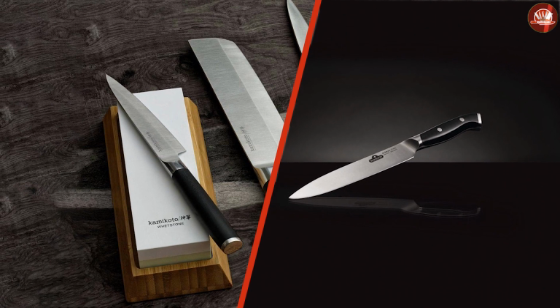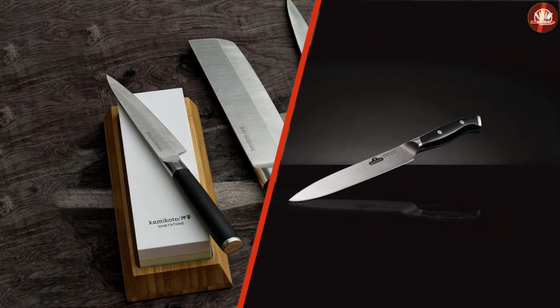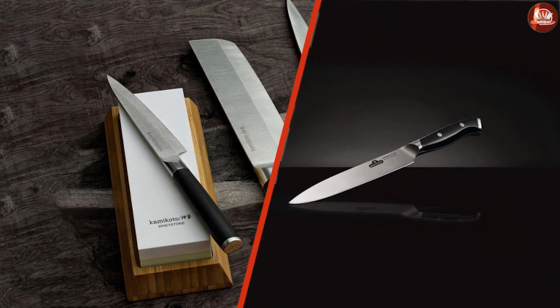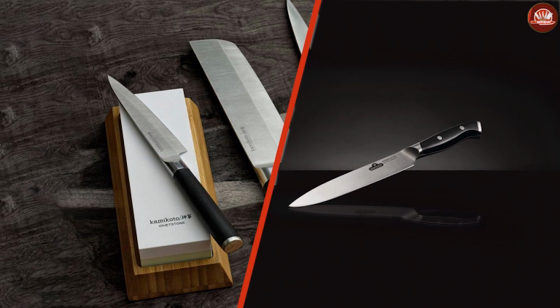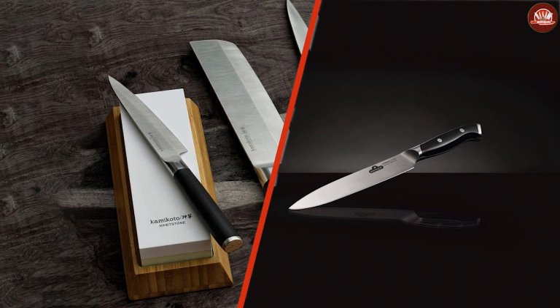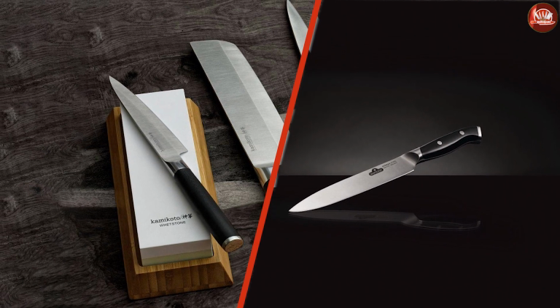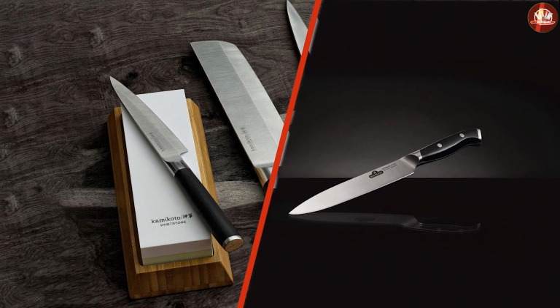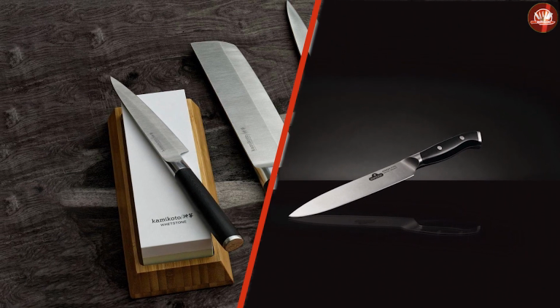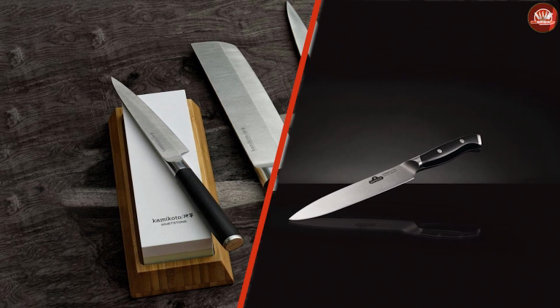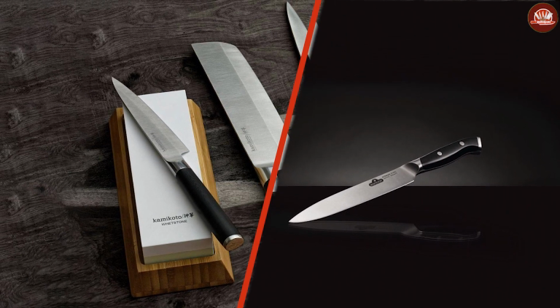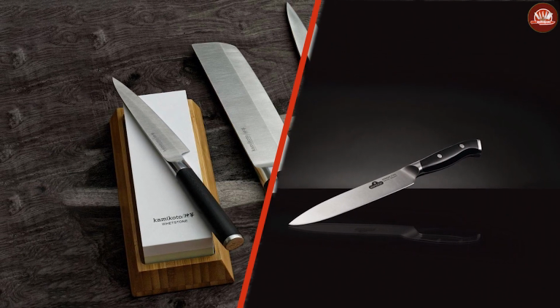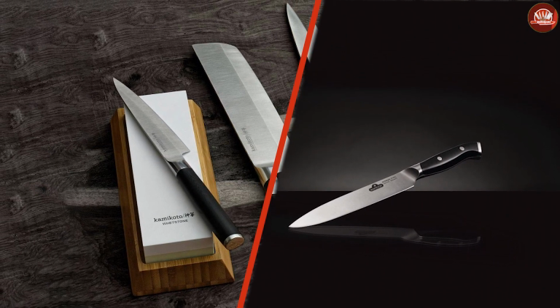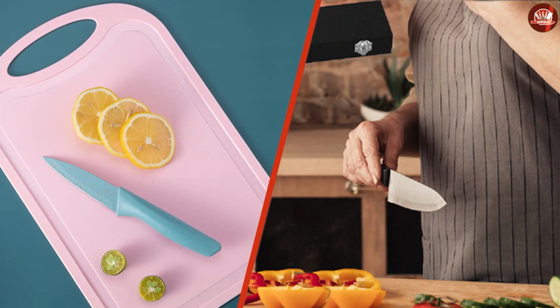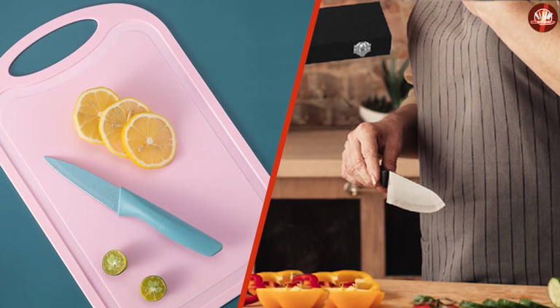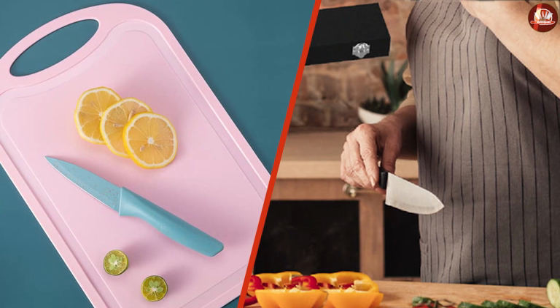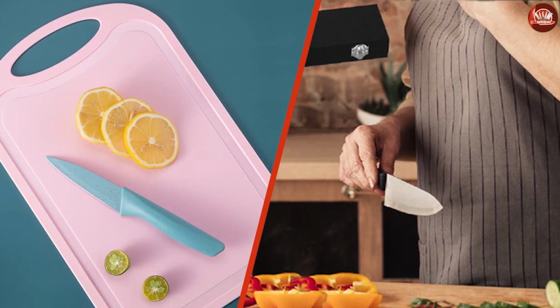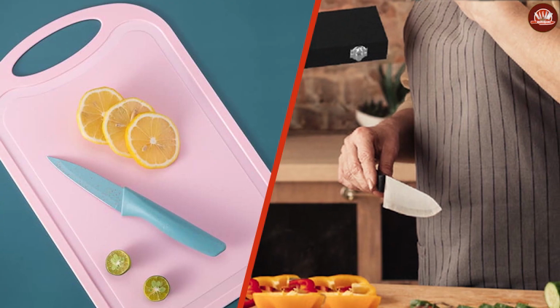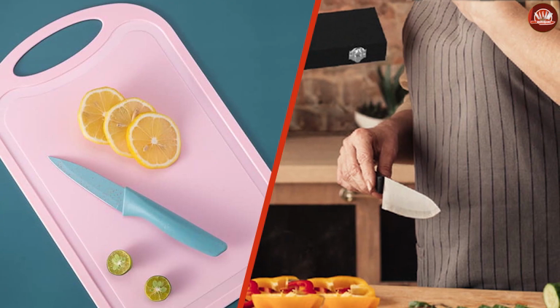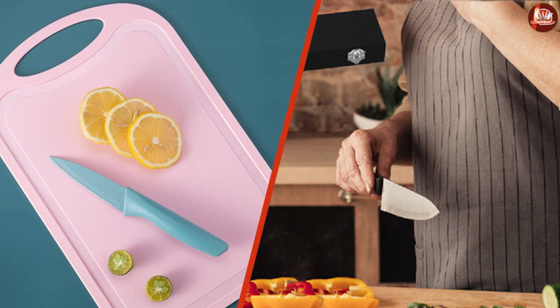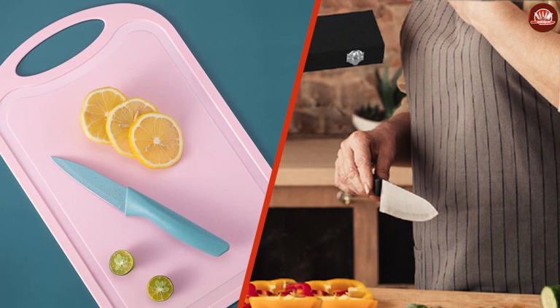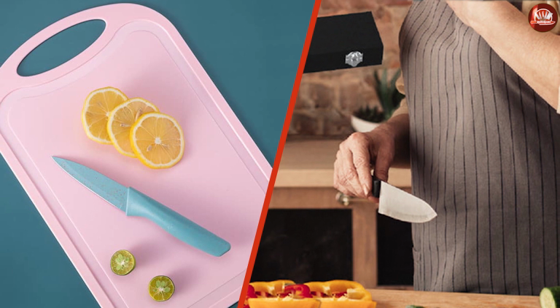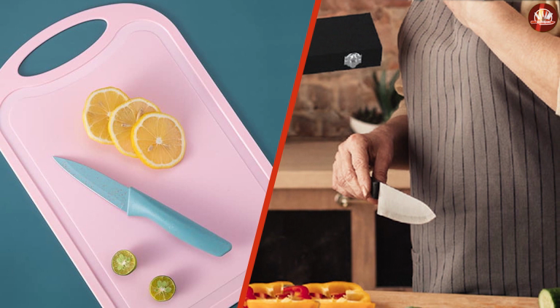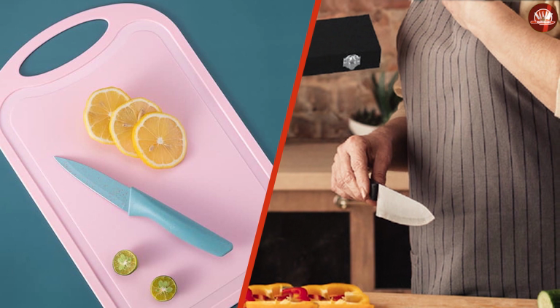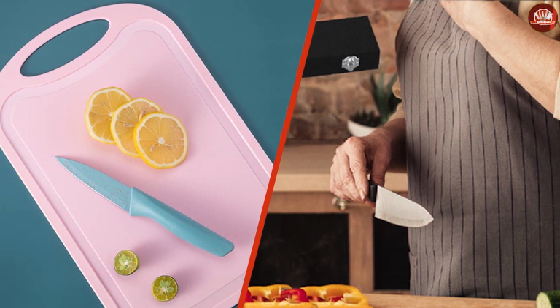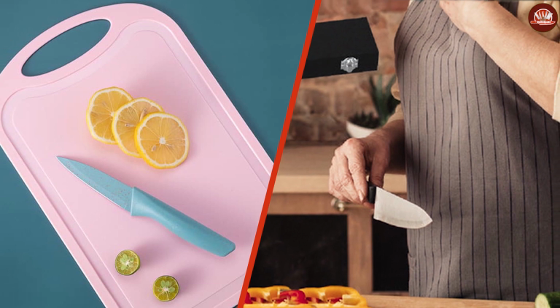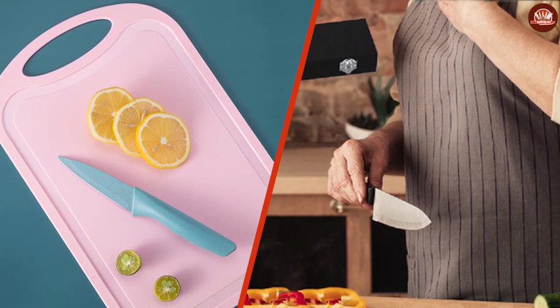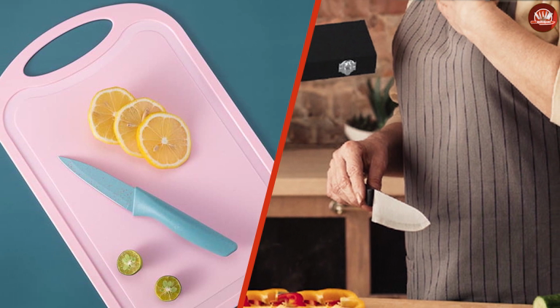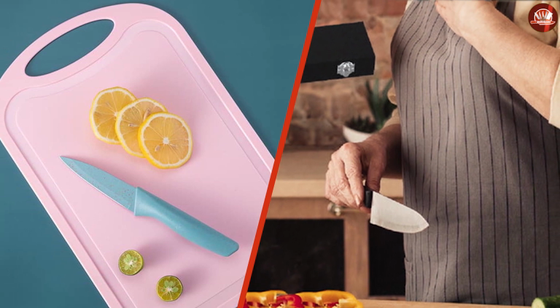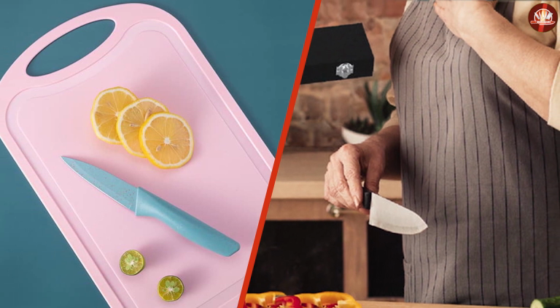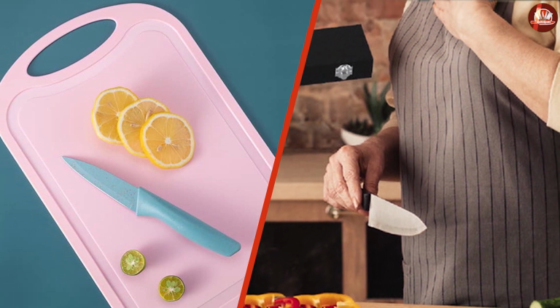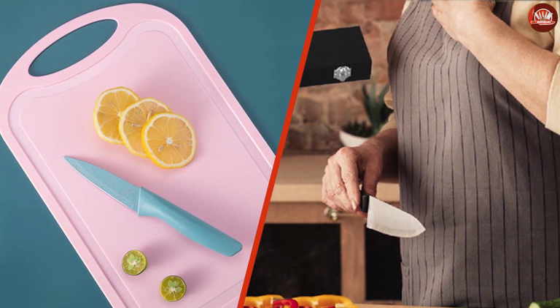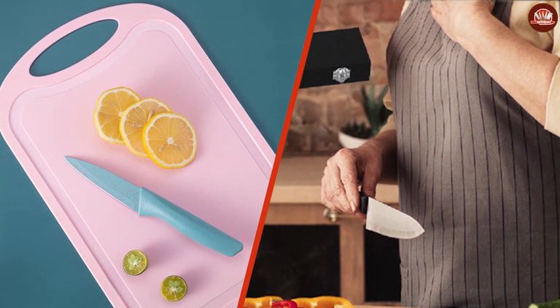While both knives are used to slice and carve meat, they are ideal for different kinds of meat and are hence considered indispensable to different chefs.